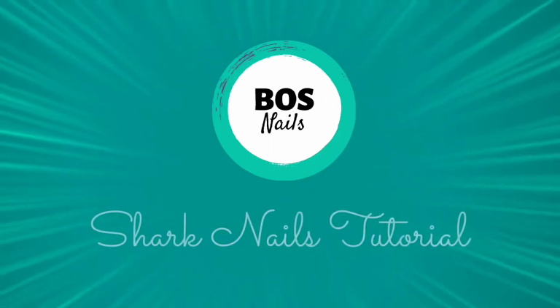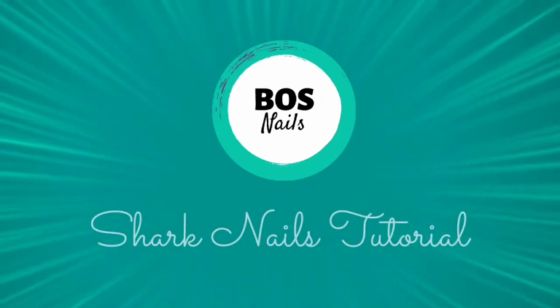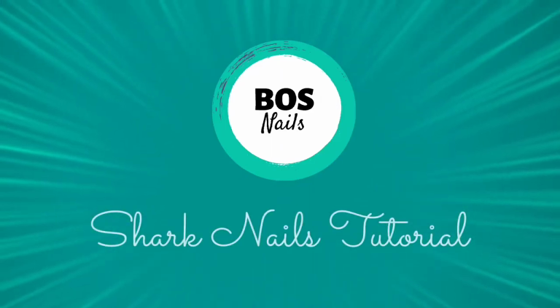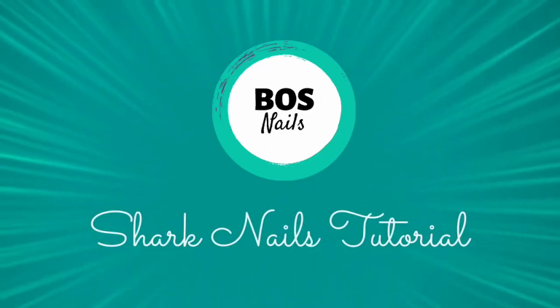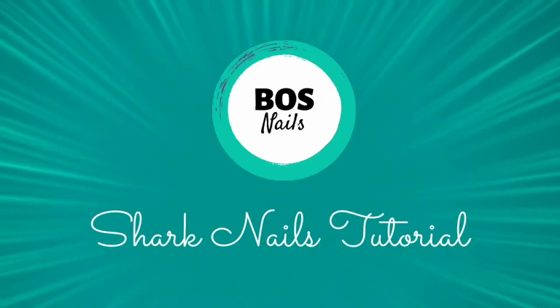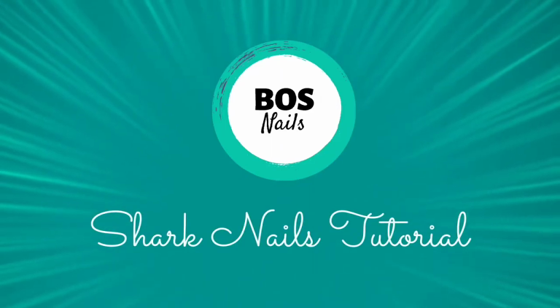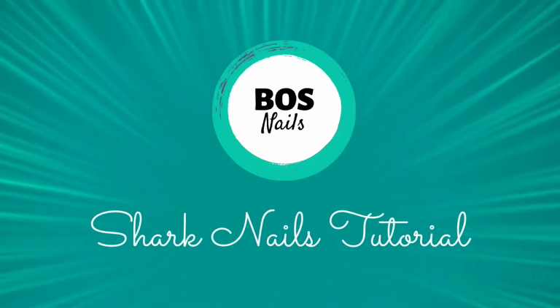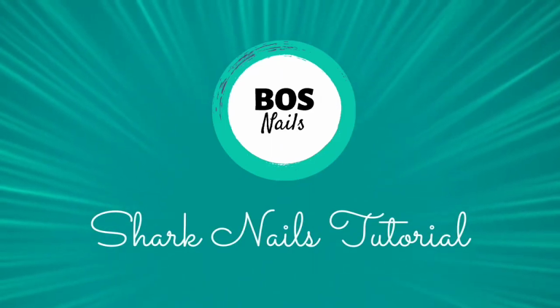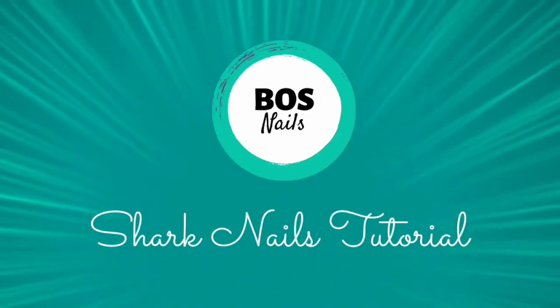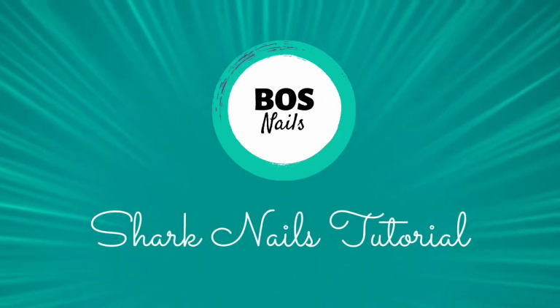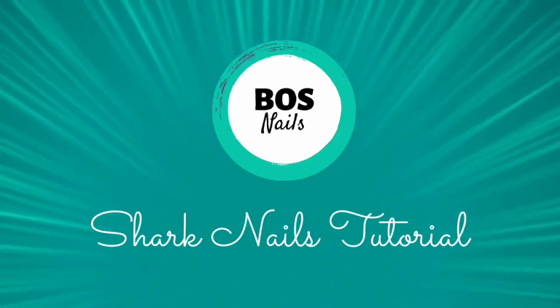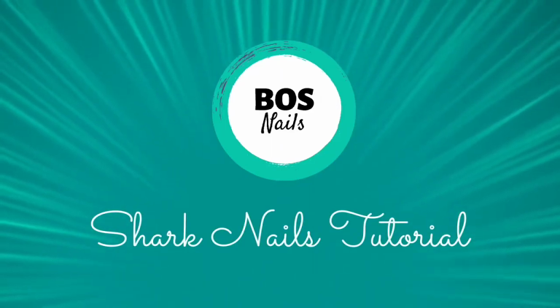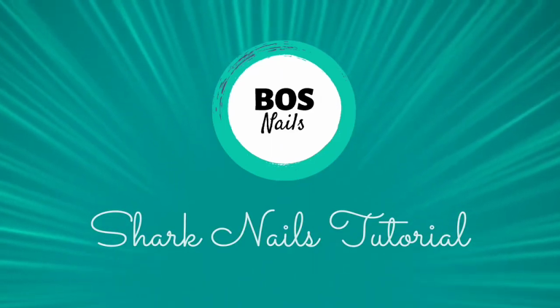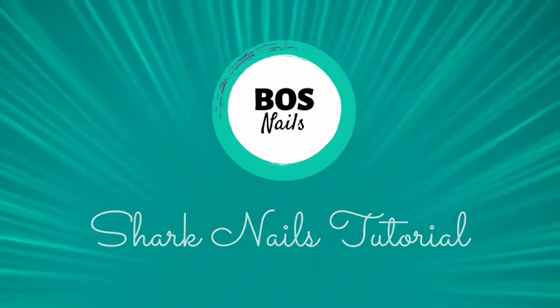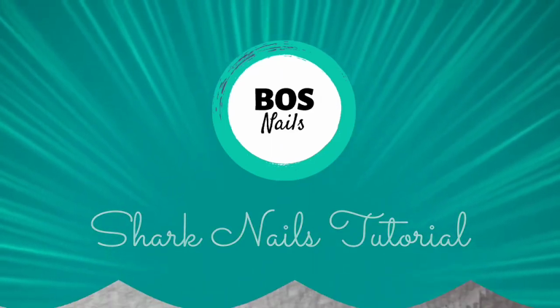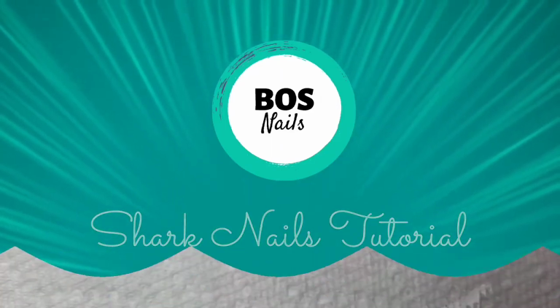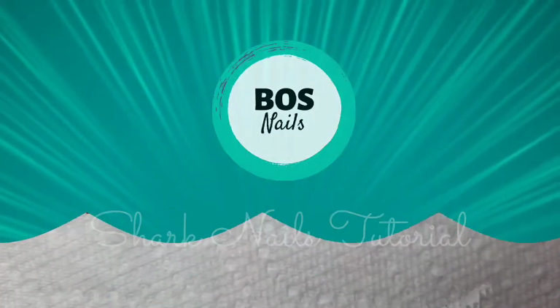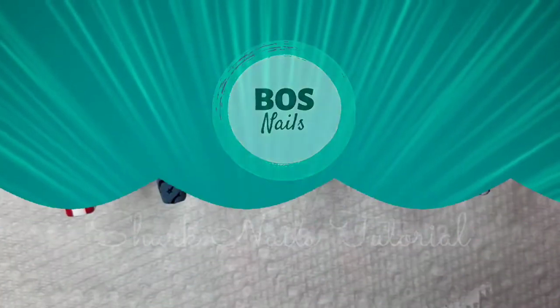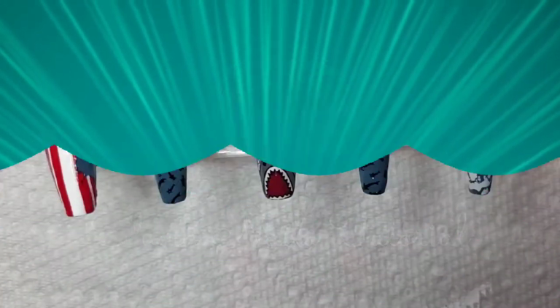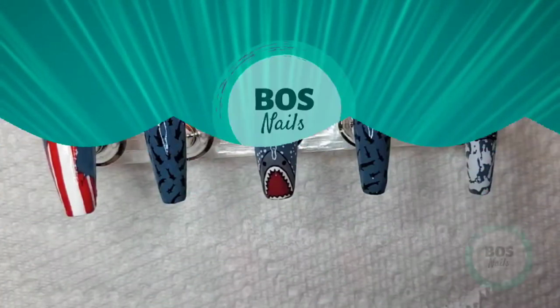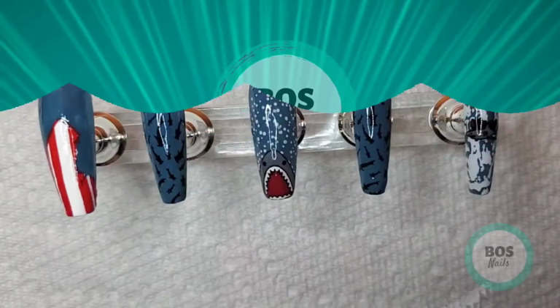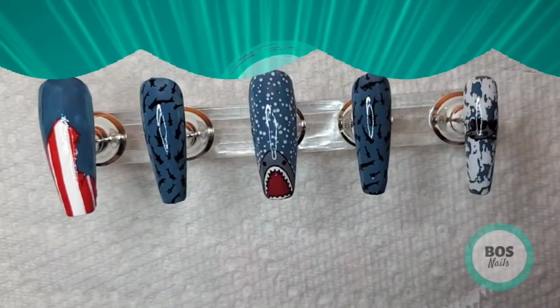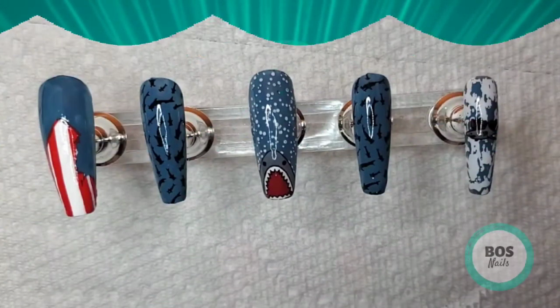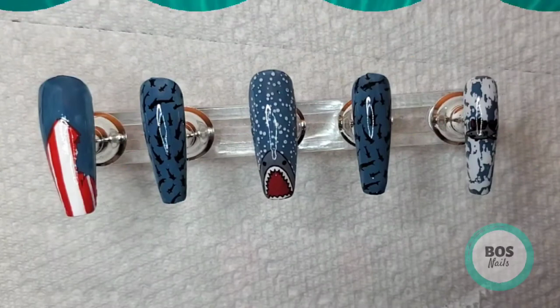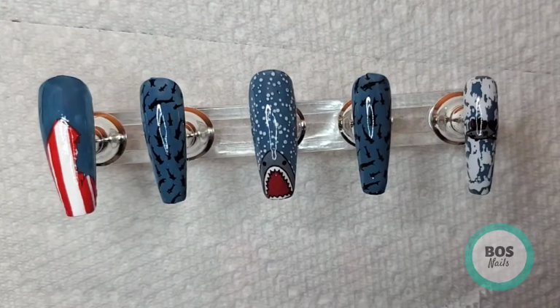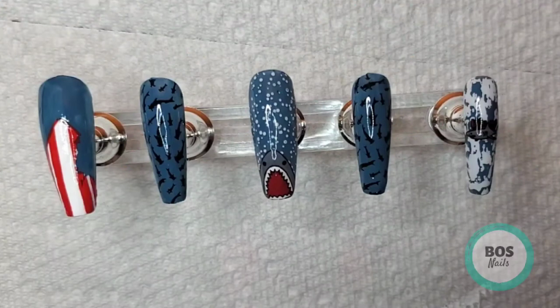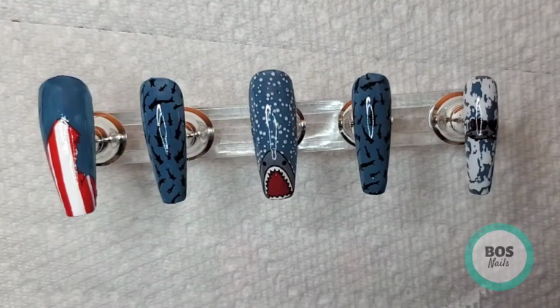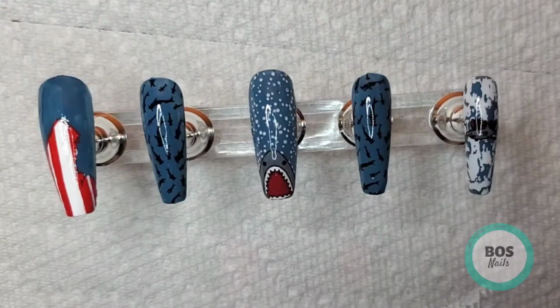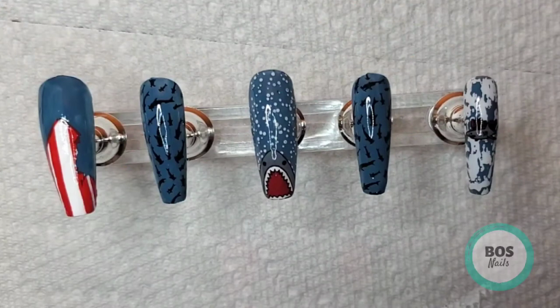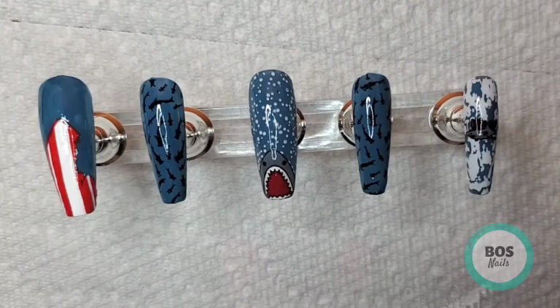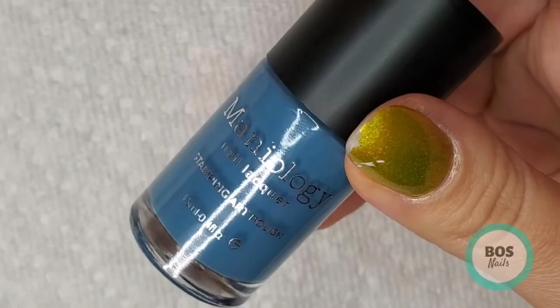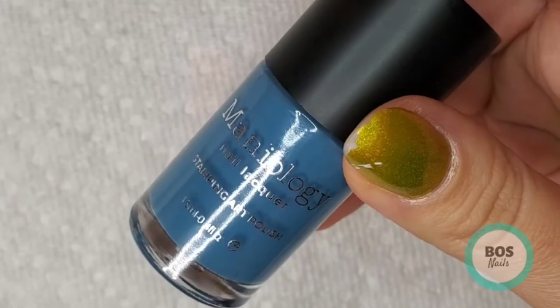Hi, I'm Sam. In this video I'm going to show you how I made these shark nails using reverse stamping.